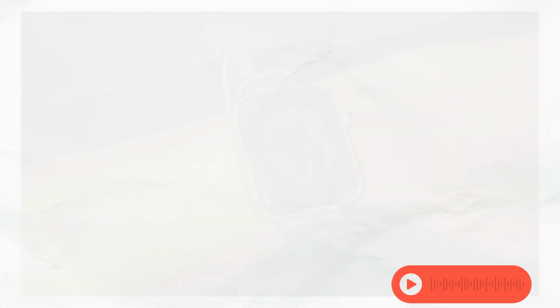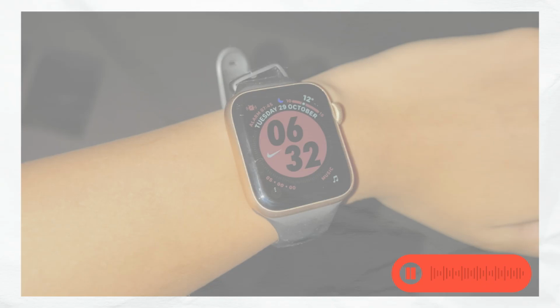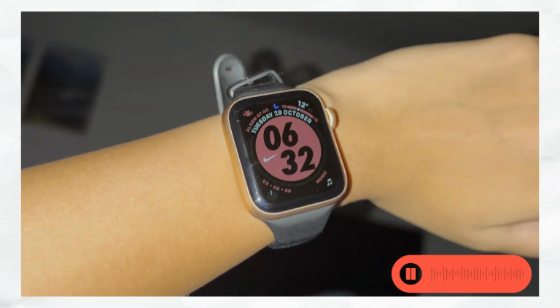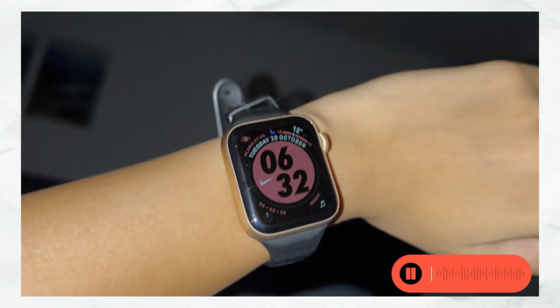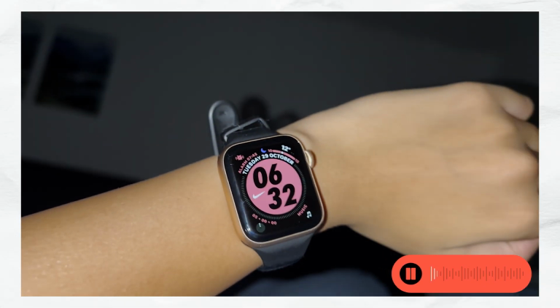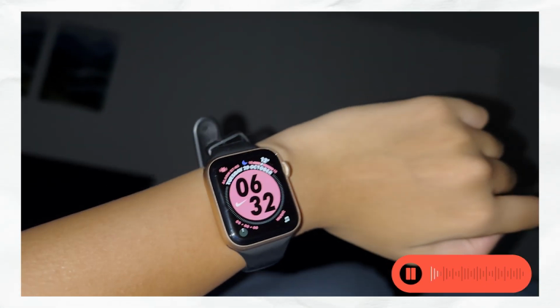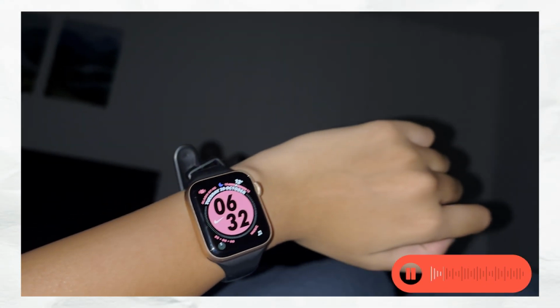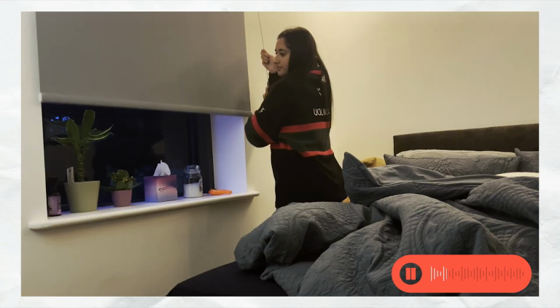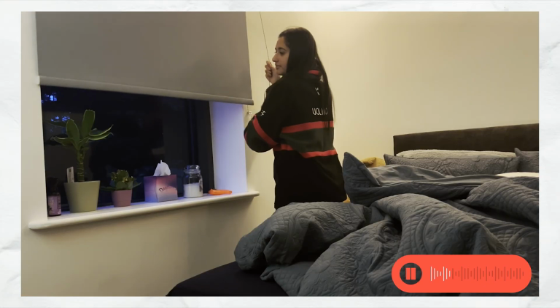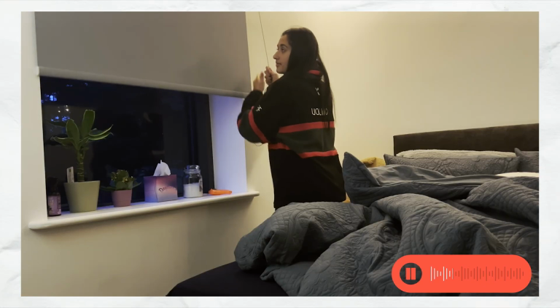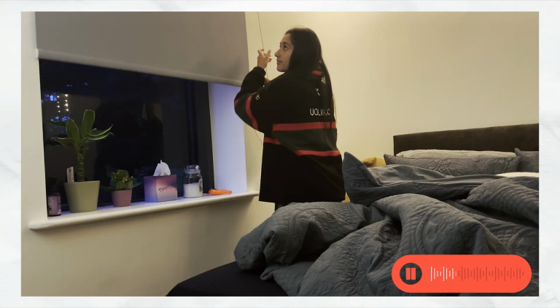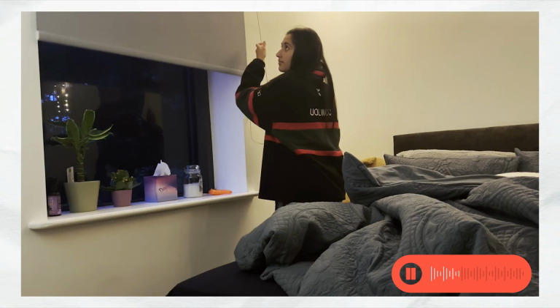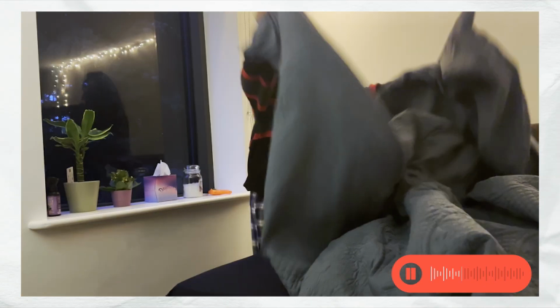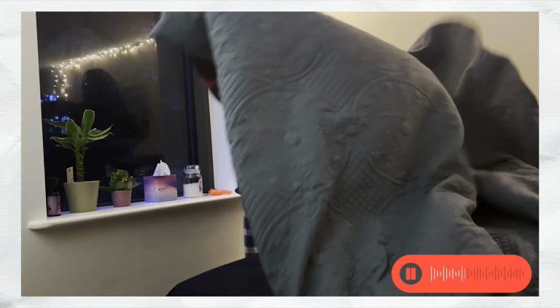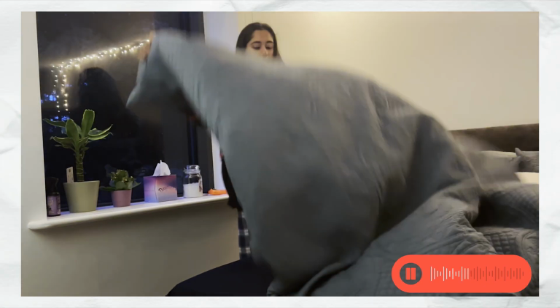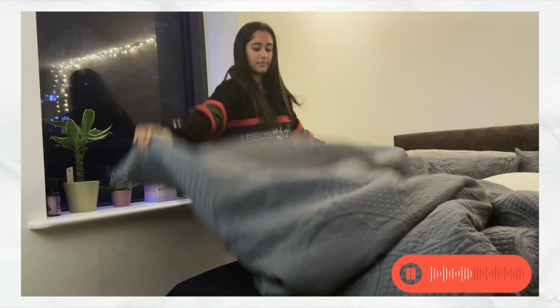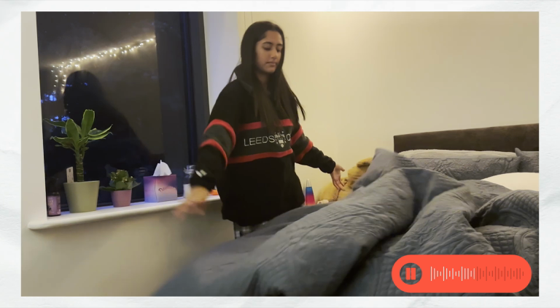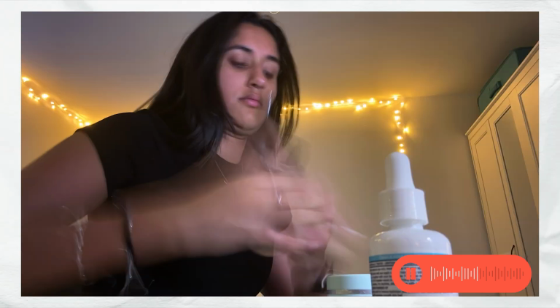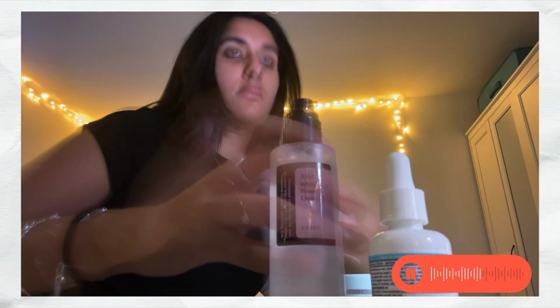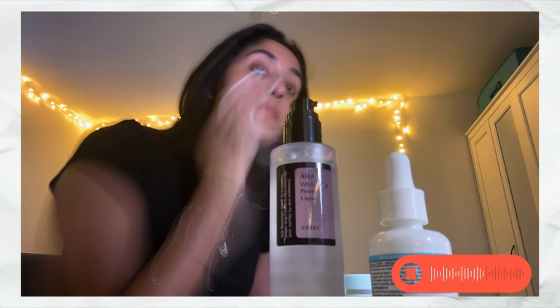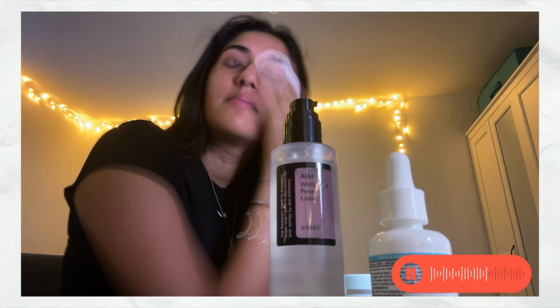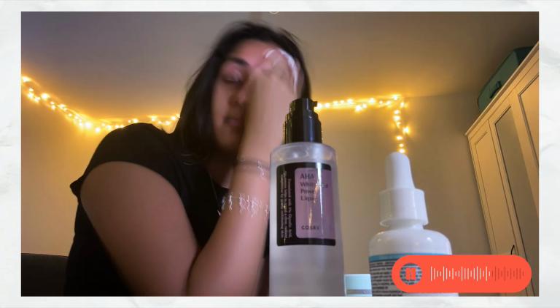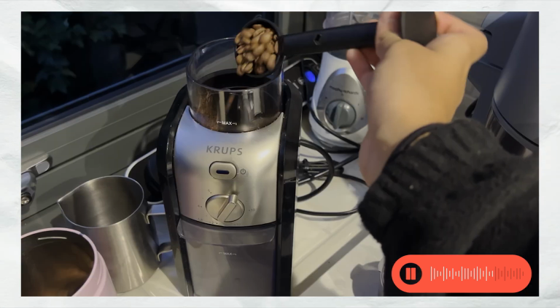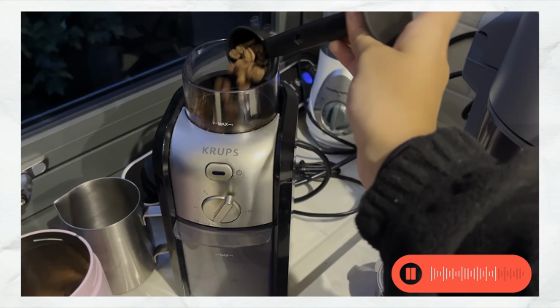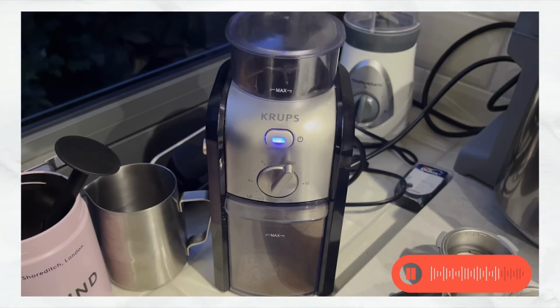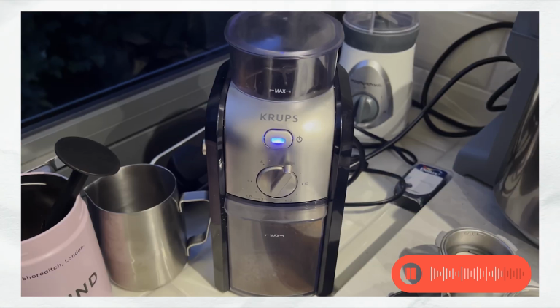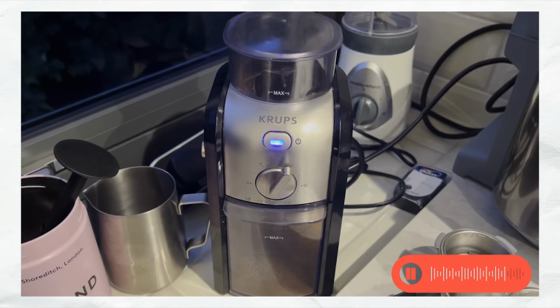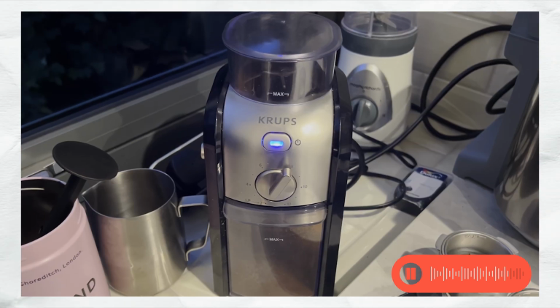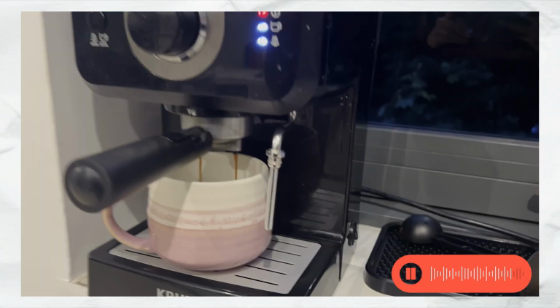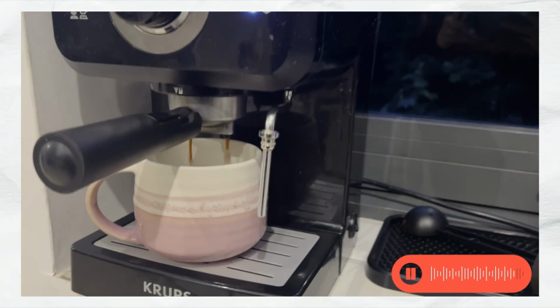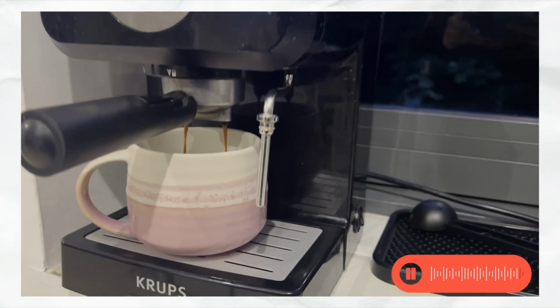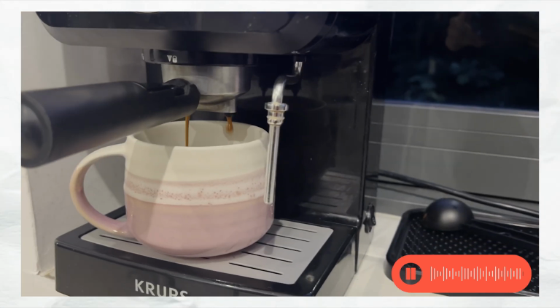The first thing I do when I wake up is brush my teeth, have a quick shower, and then I start making coffee and breakfast.